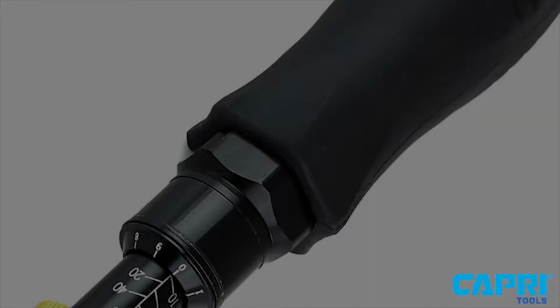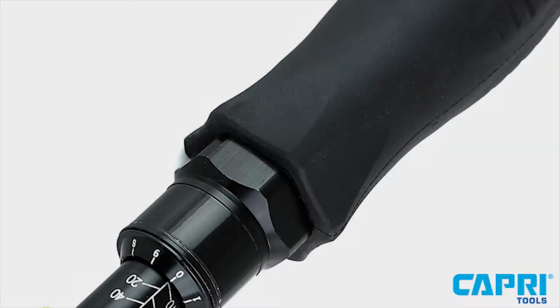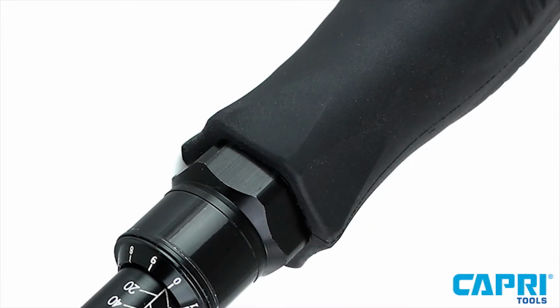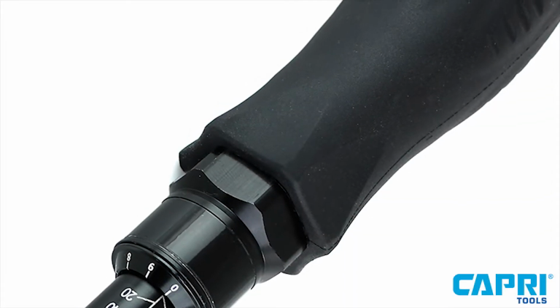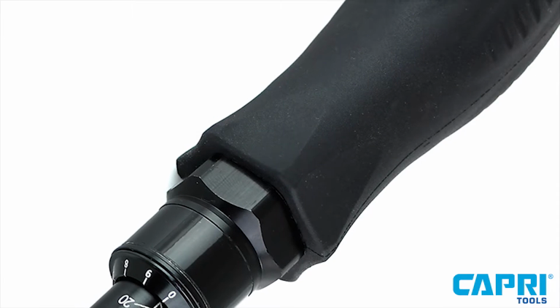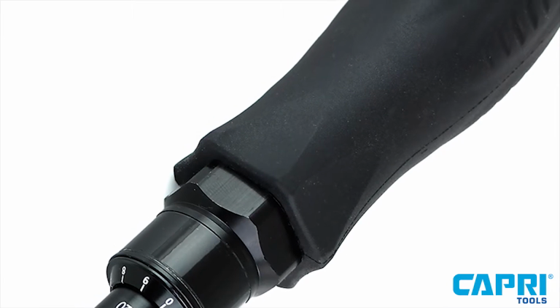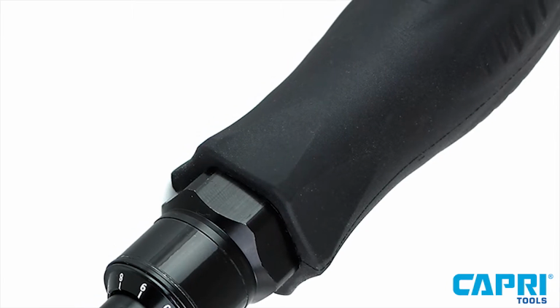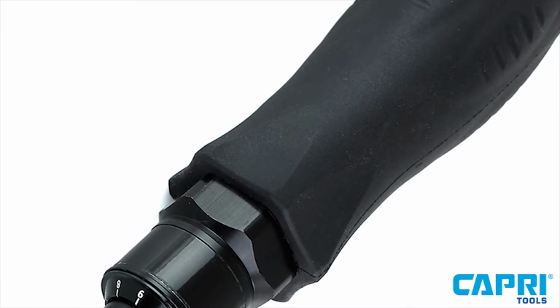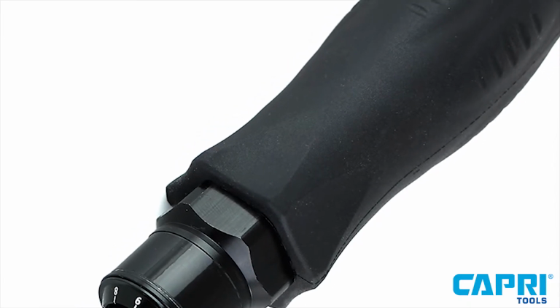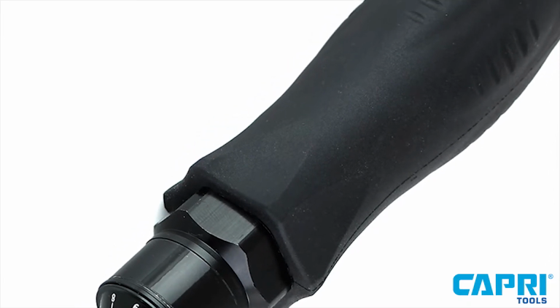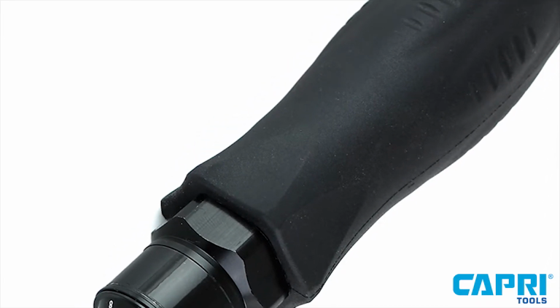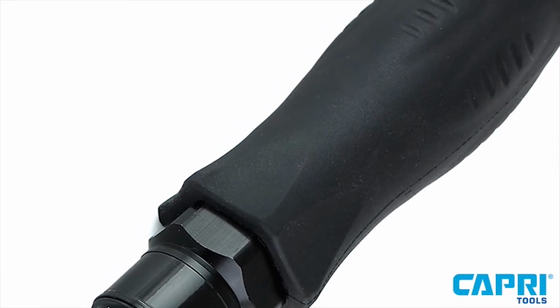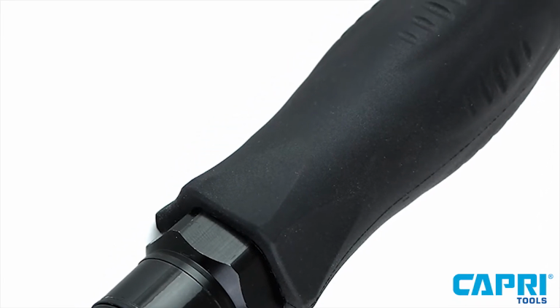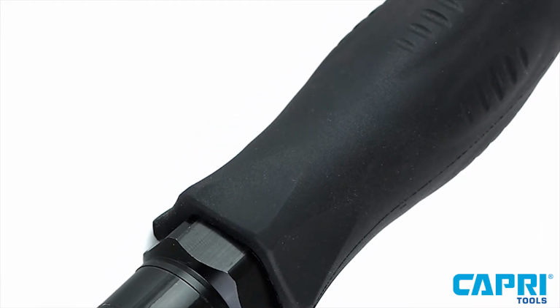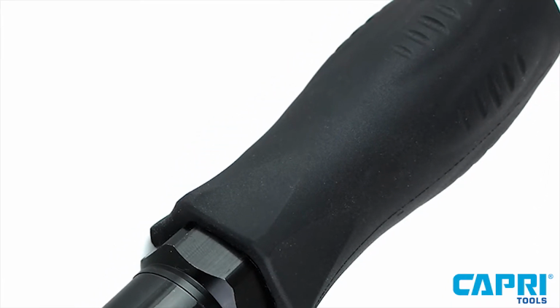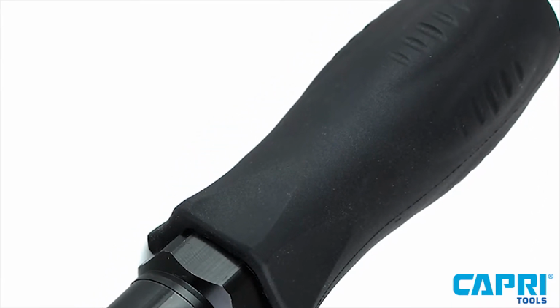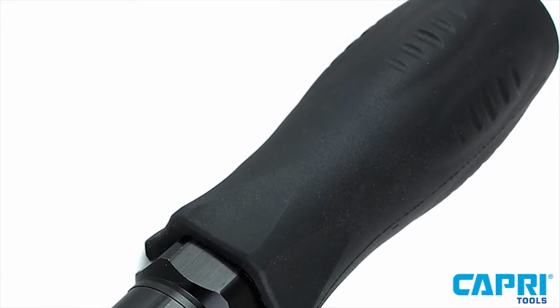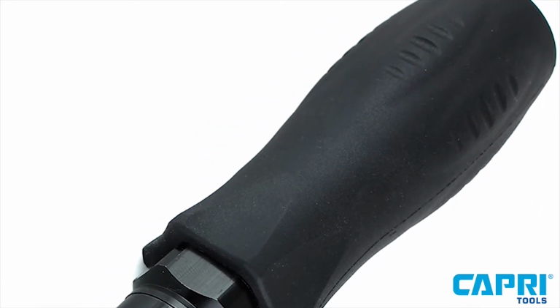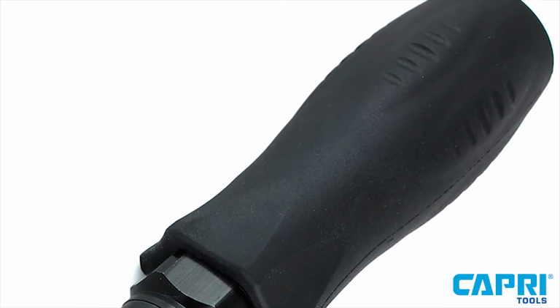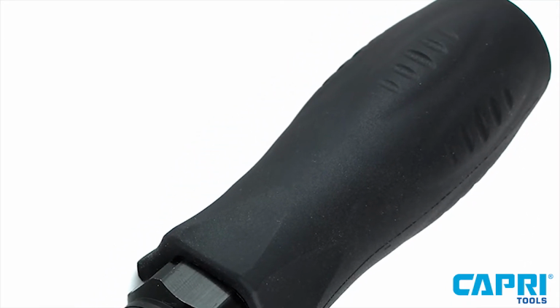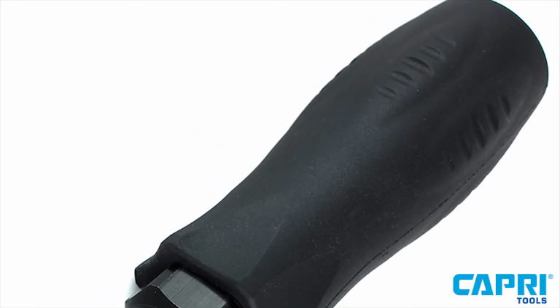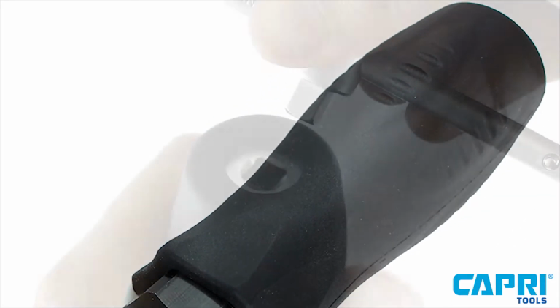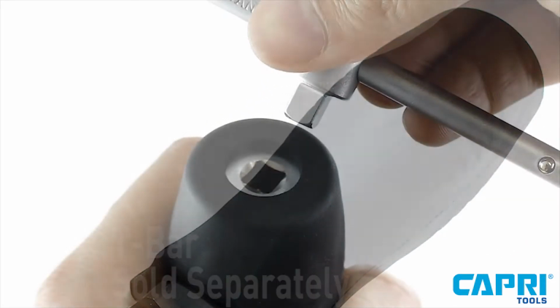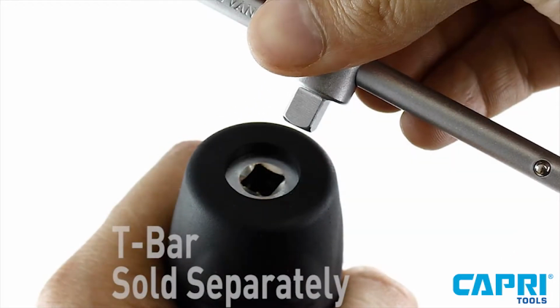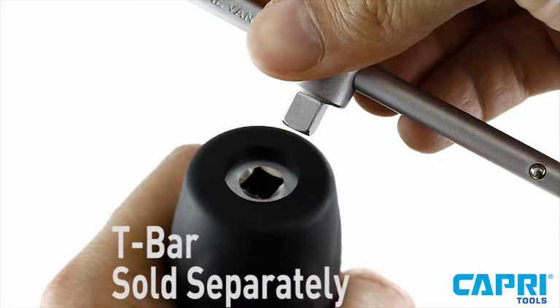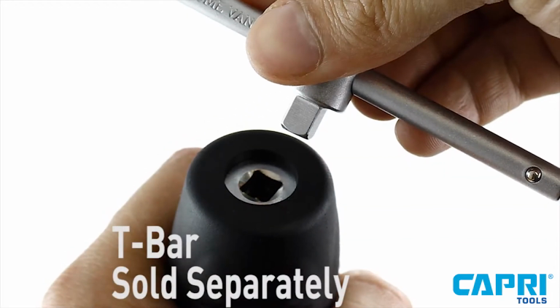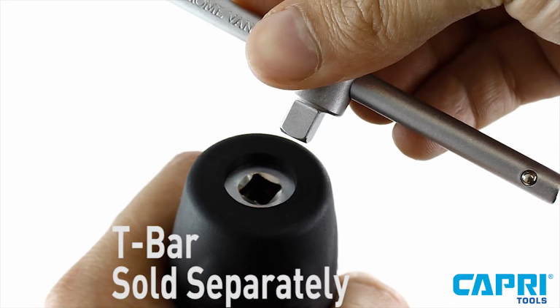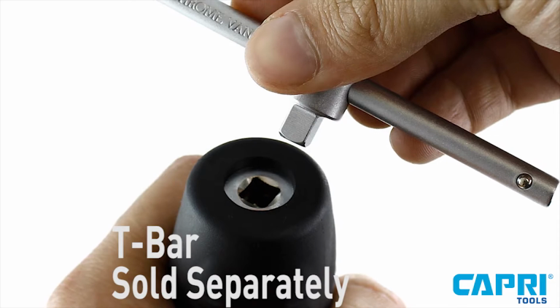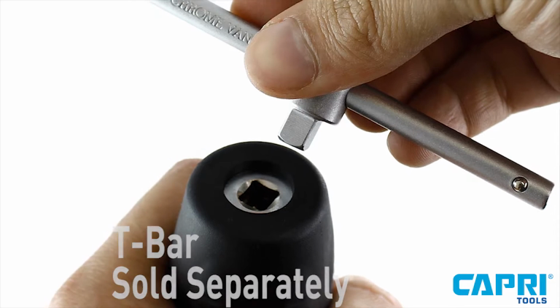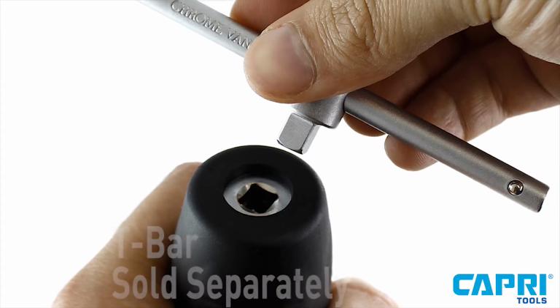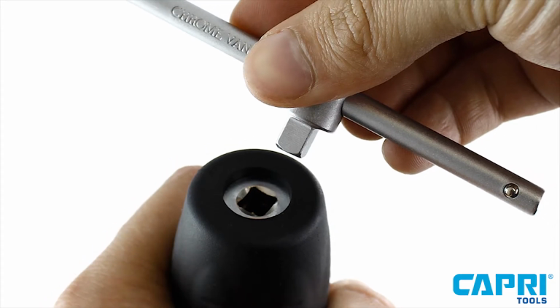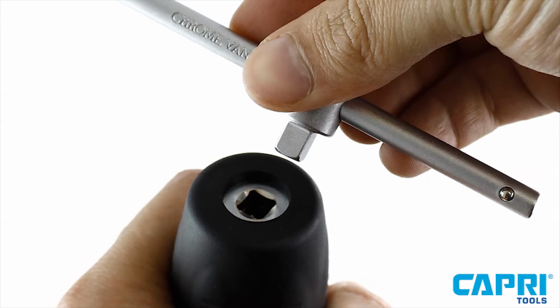The torque screwdriver comes with a soft grip handle for an ergonomic feel and a T-bar slot to give you an alternative option.